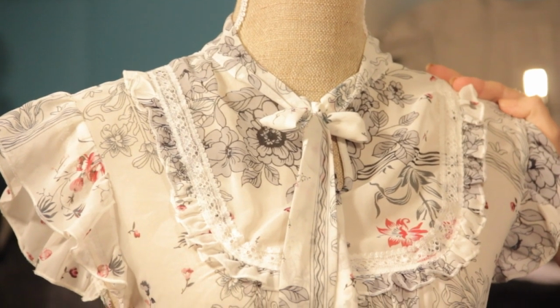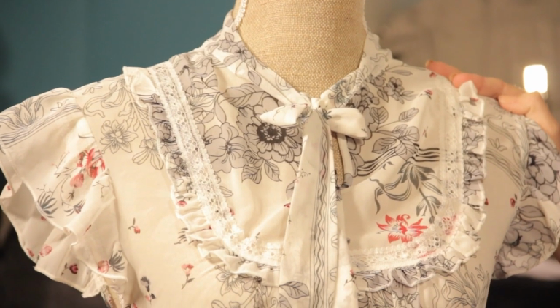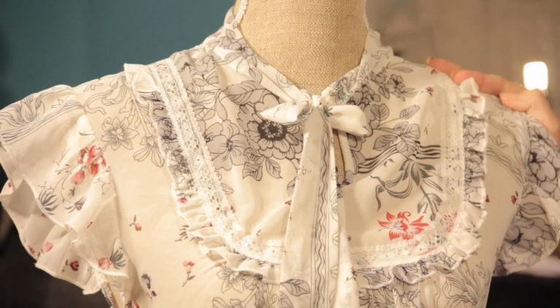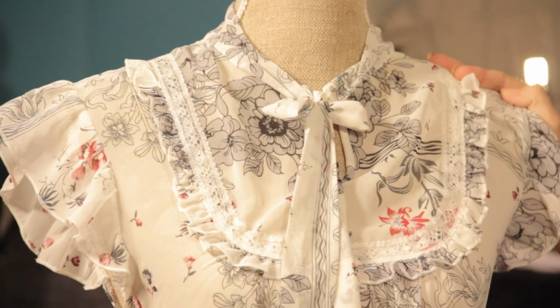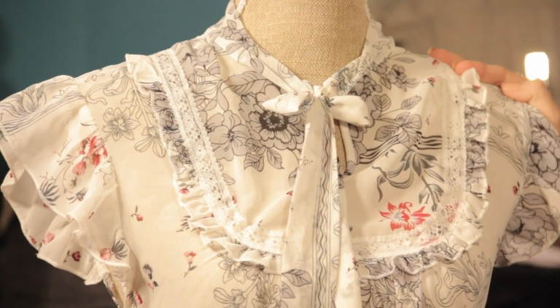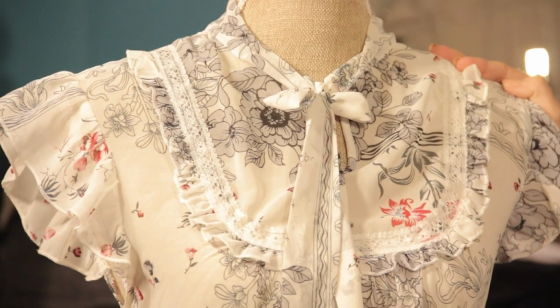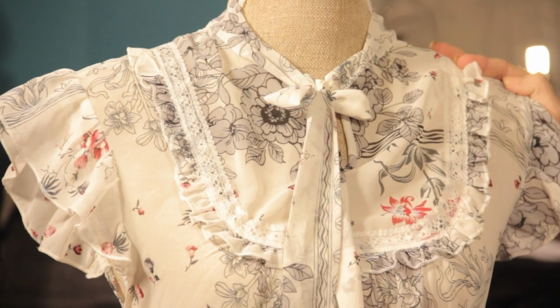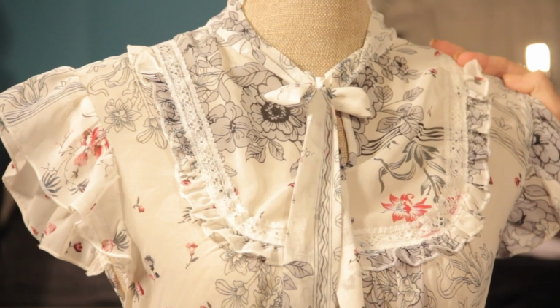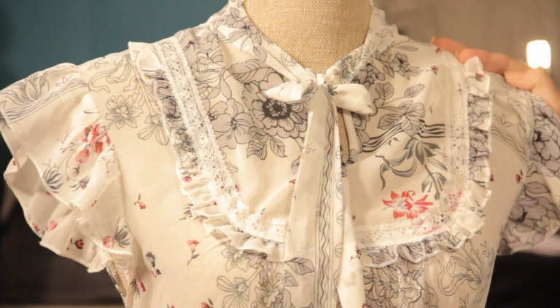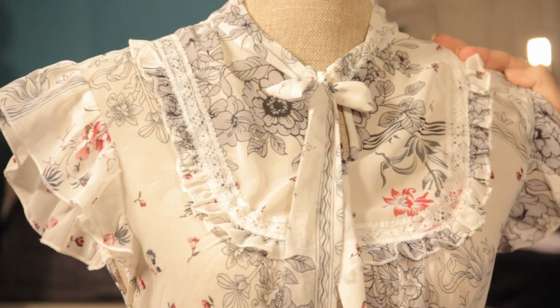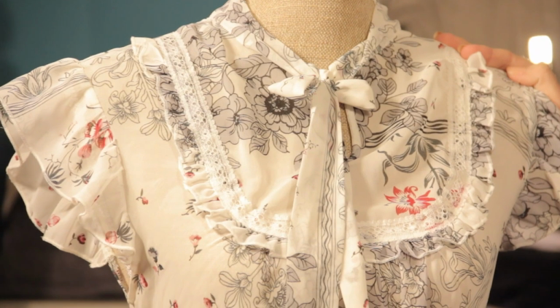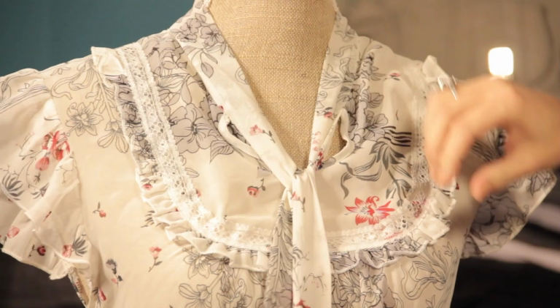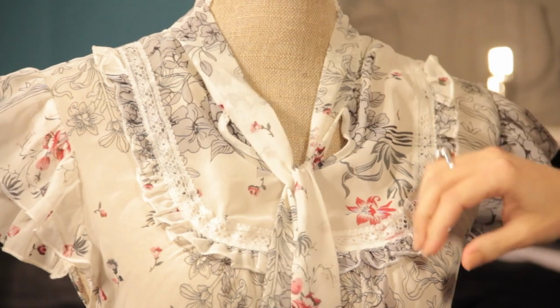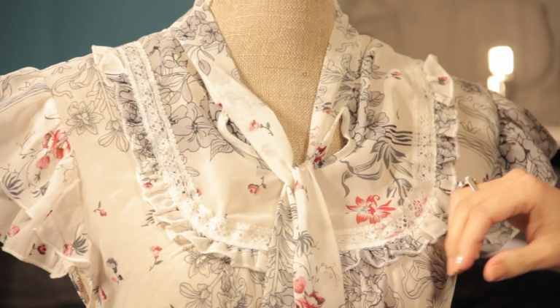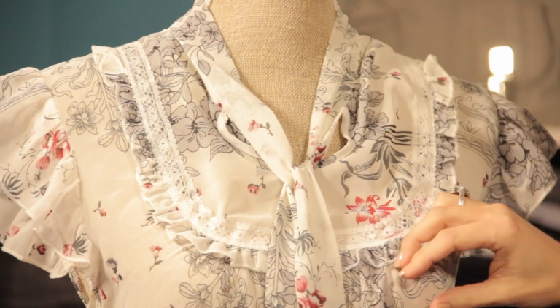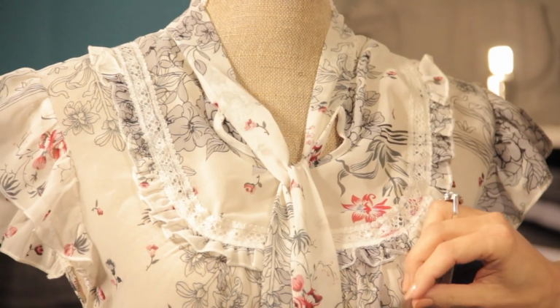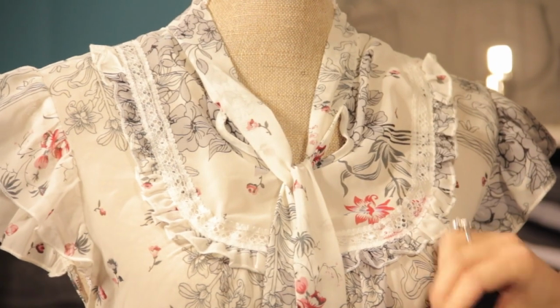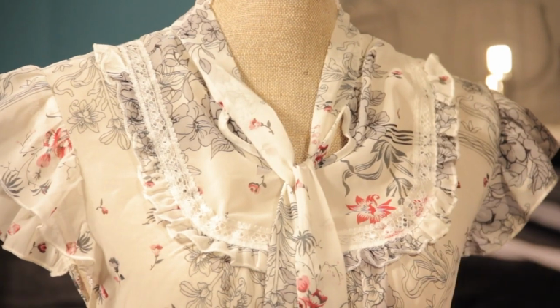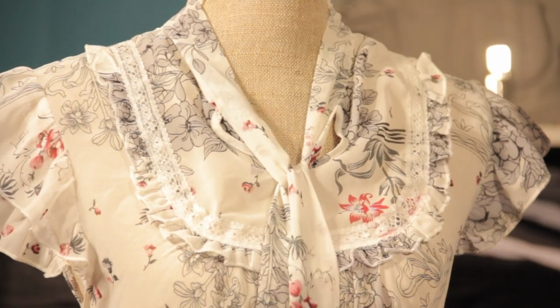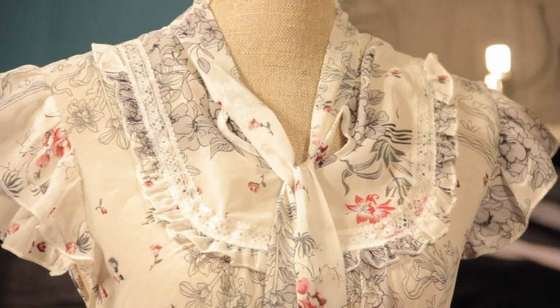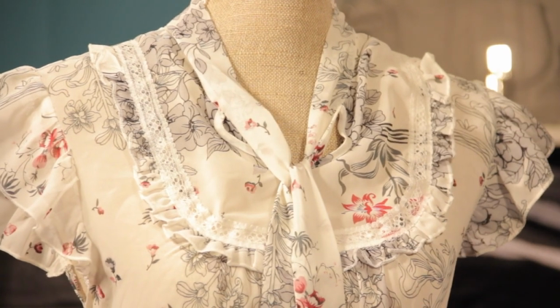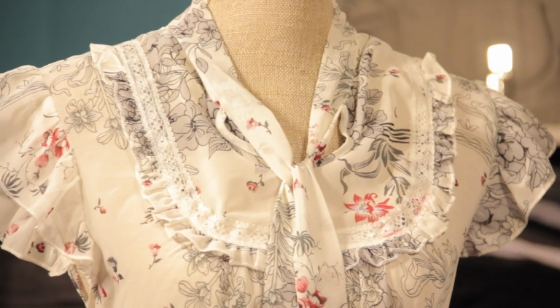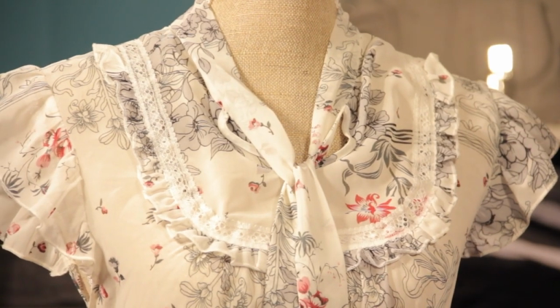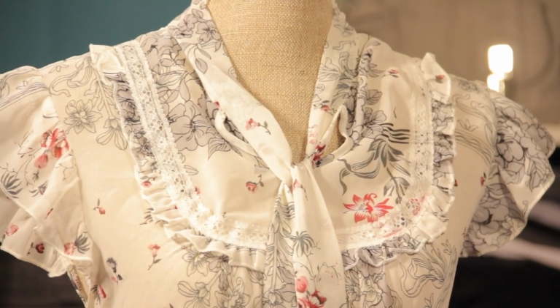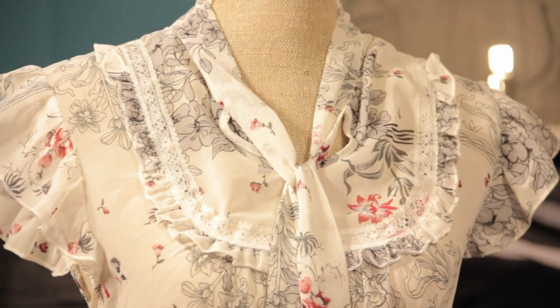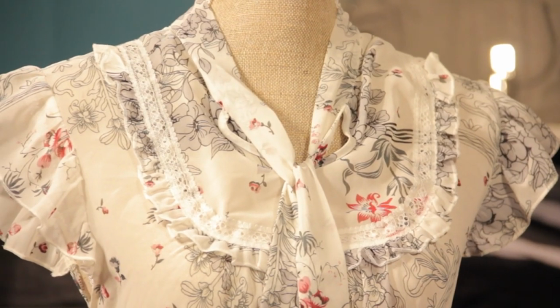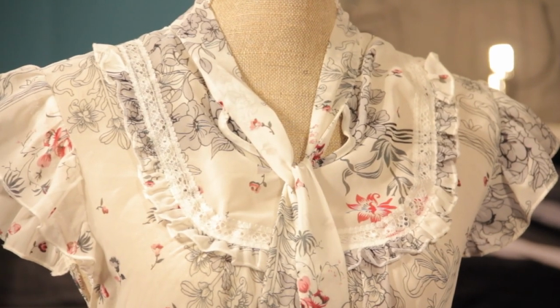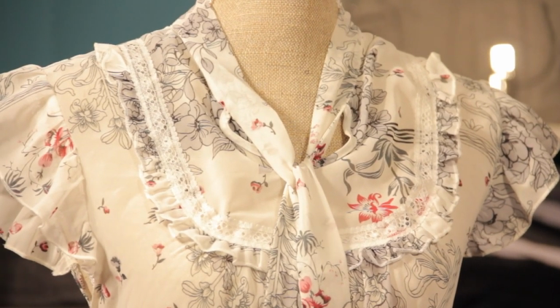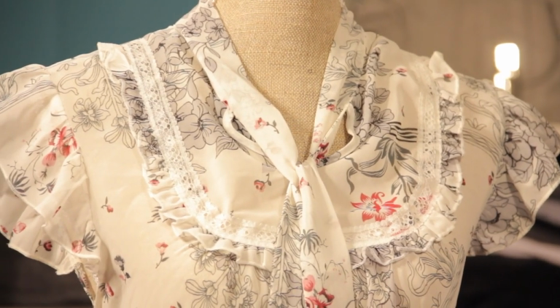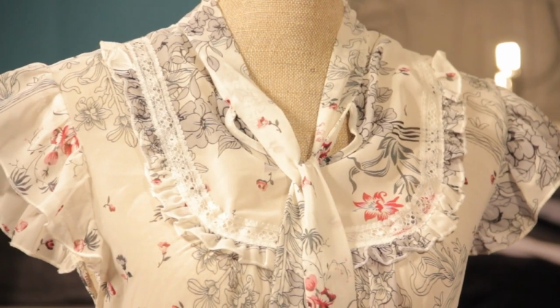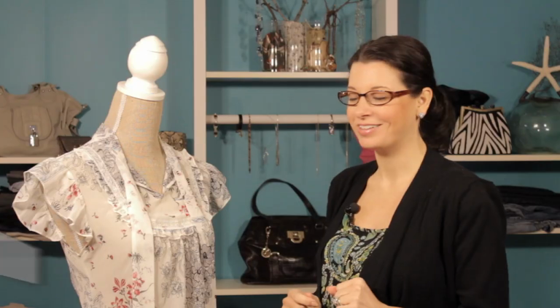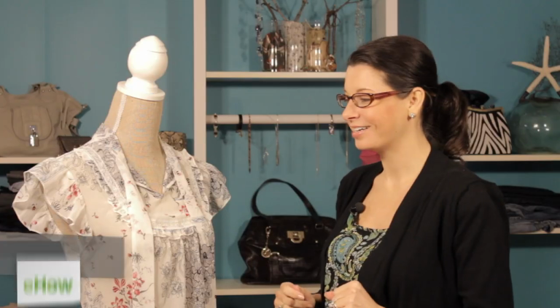Hi, I'm Christy Prince Hale and today we're going to talk about how to tie the neck of the top of a blouse. So let's take a look.